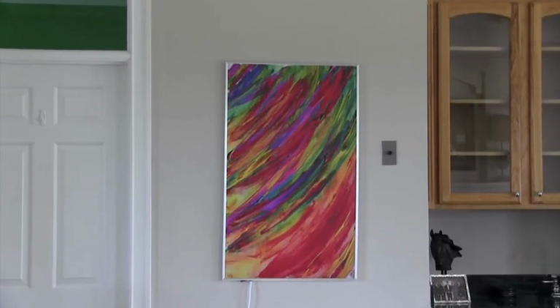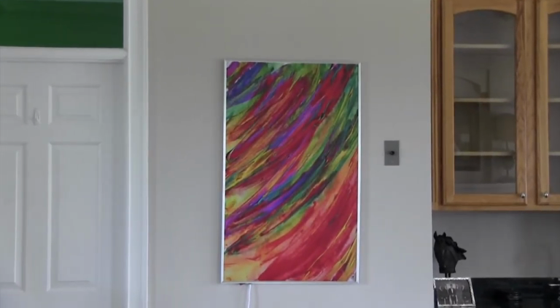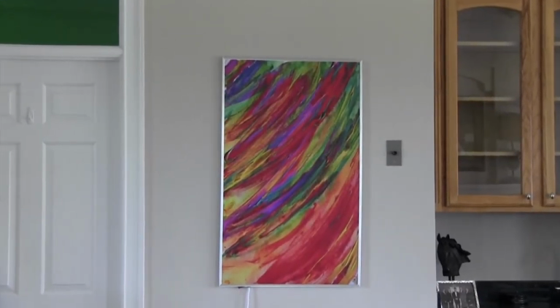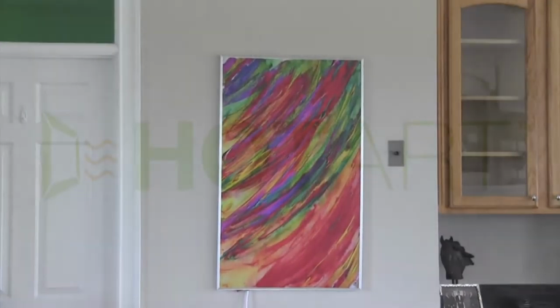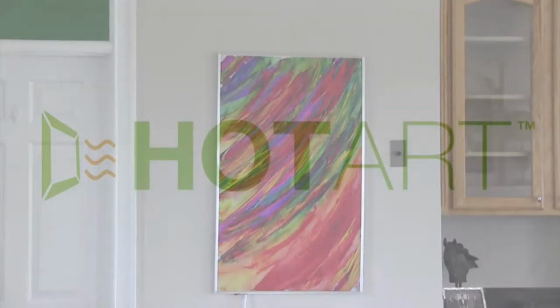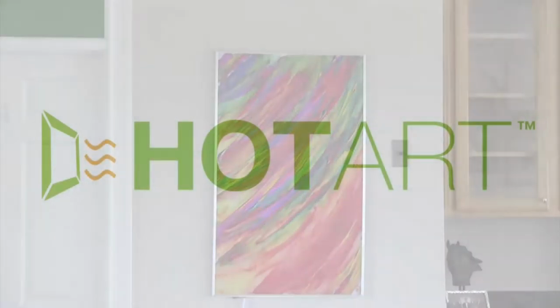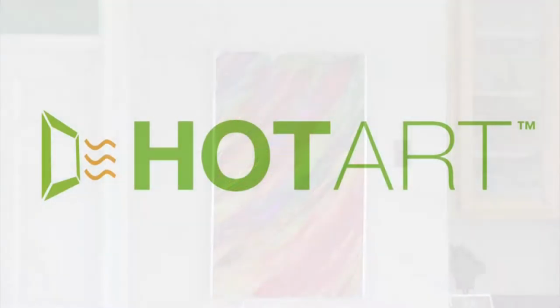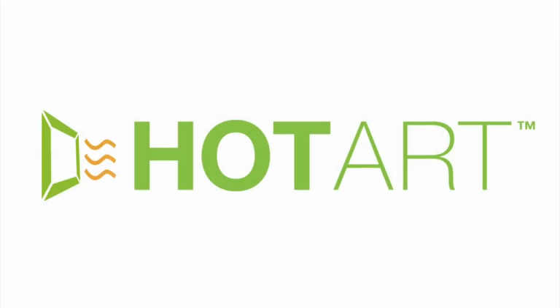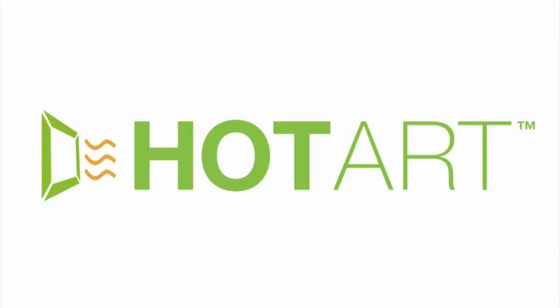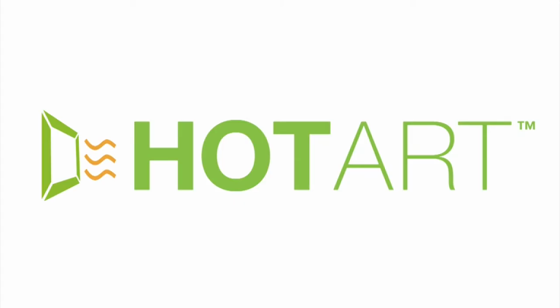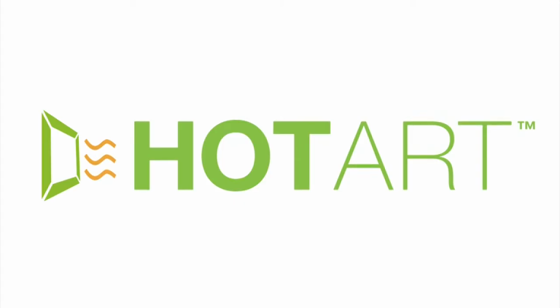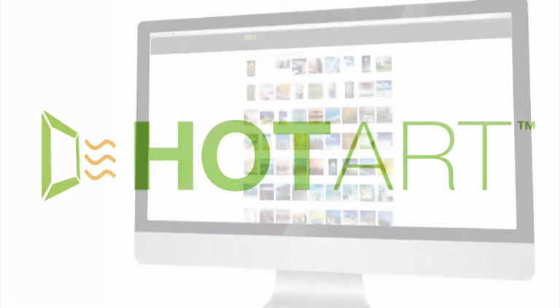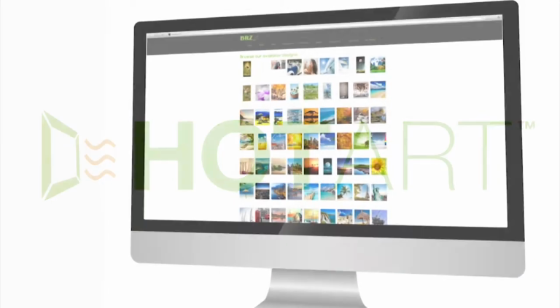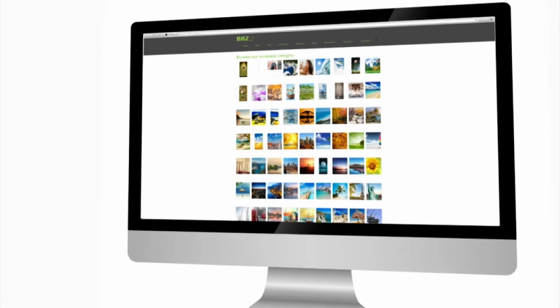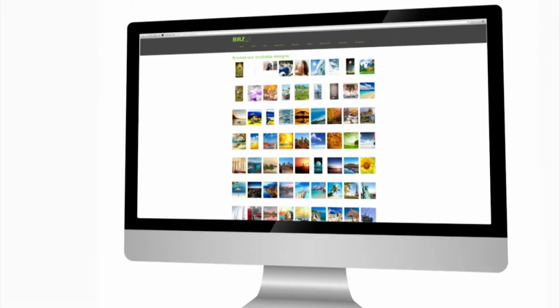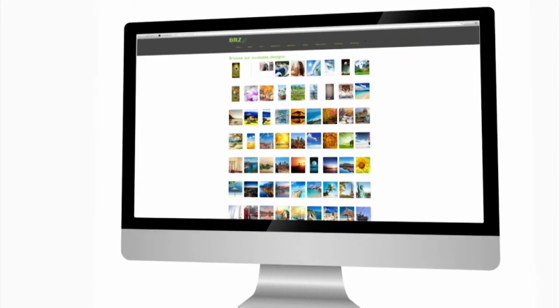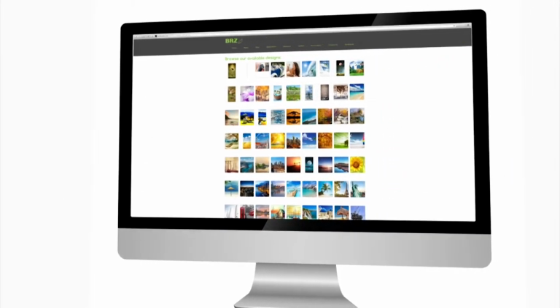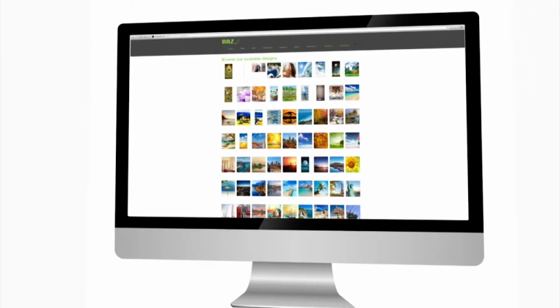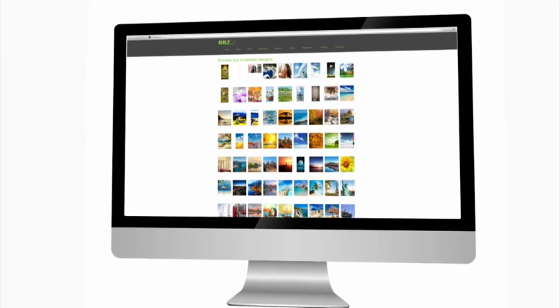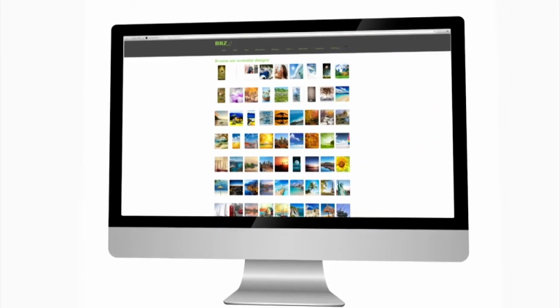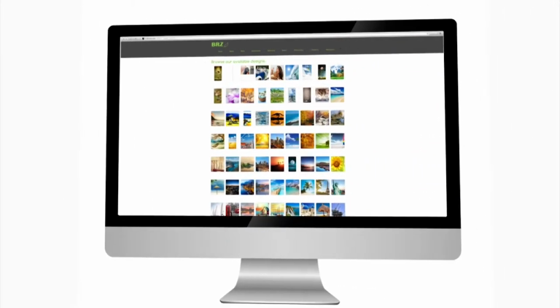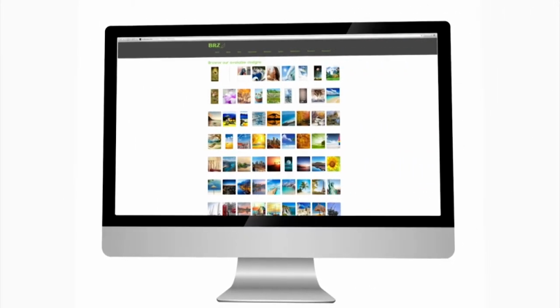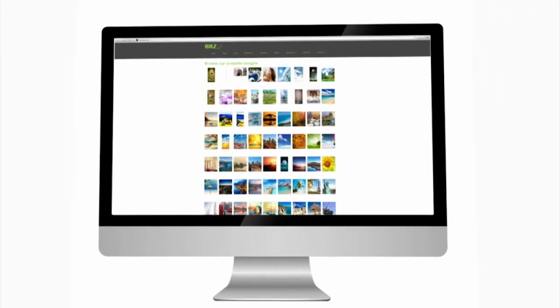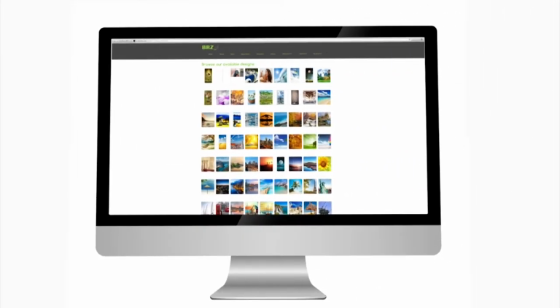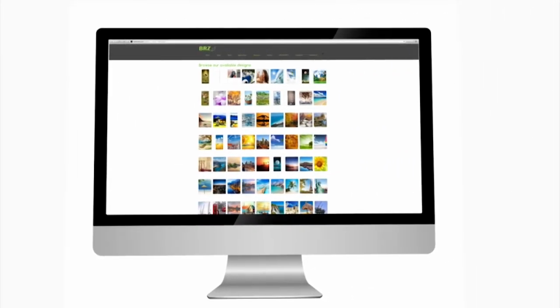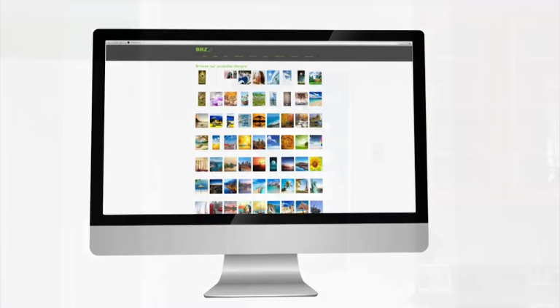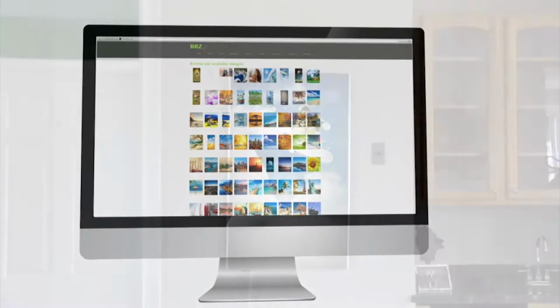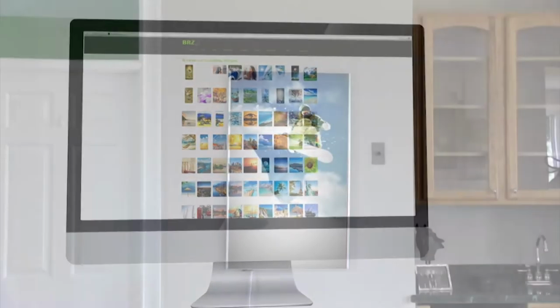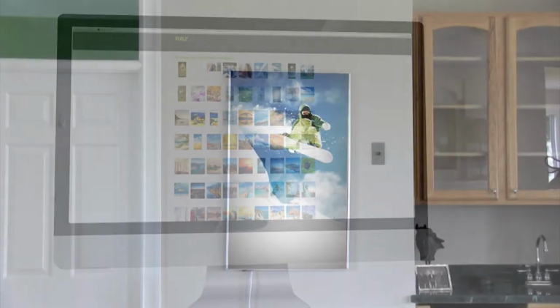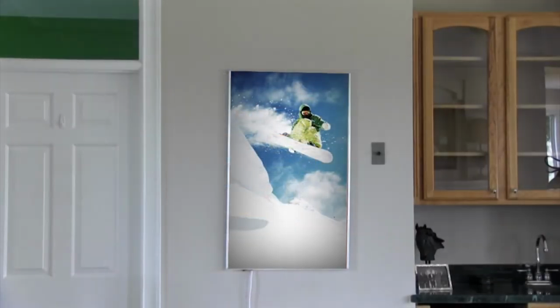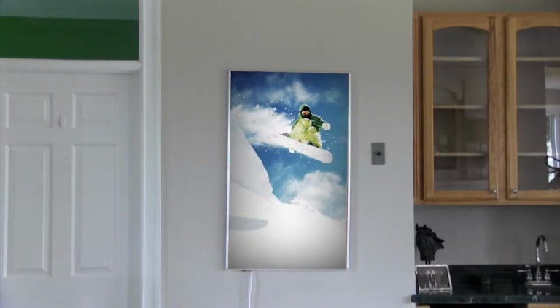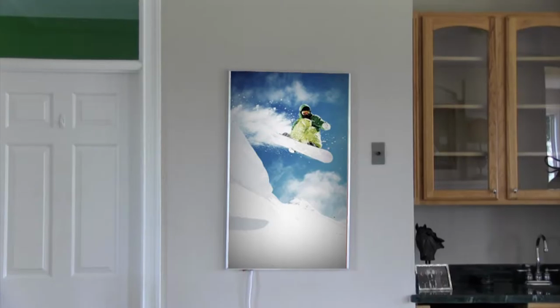You select any image from our library, we print it, frame it, and send it to you. All you need to do is plug it in to enjoy the soothing spot quality heat.